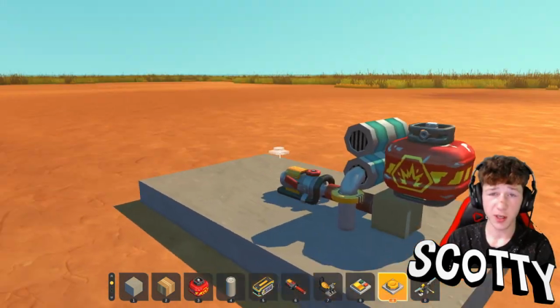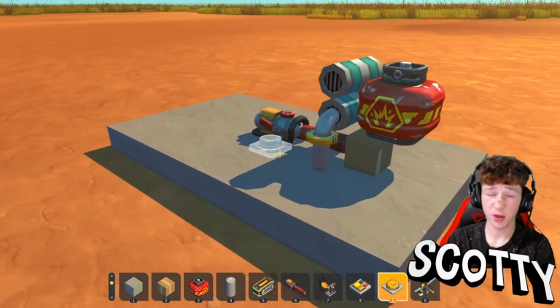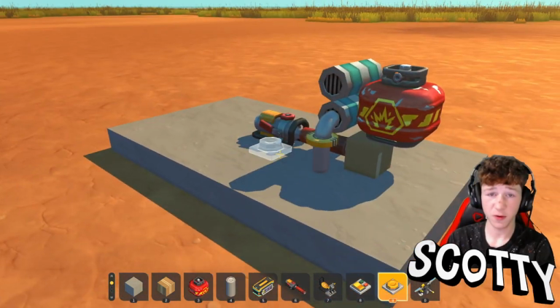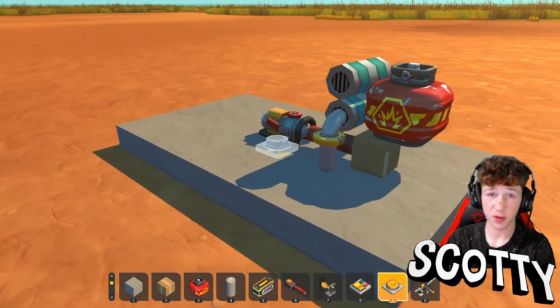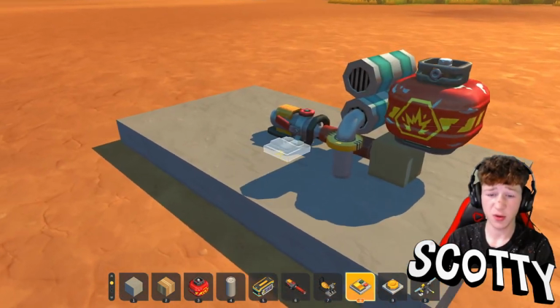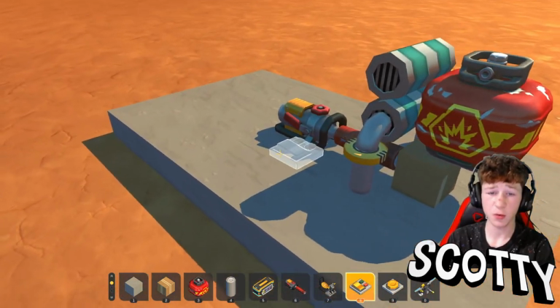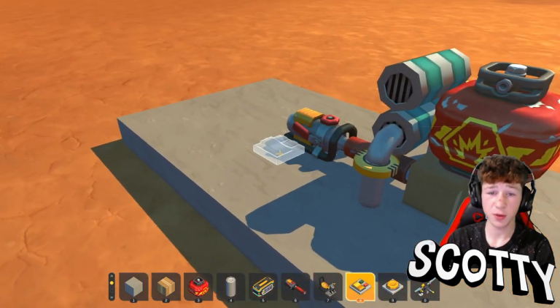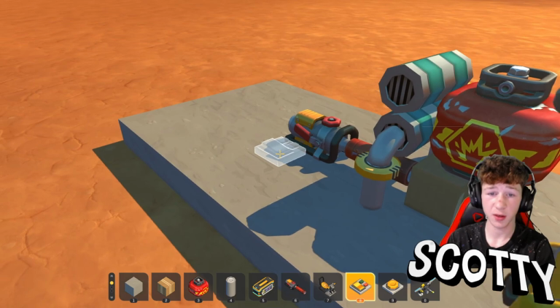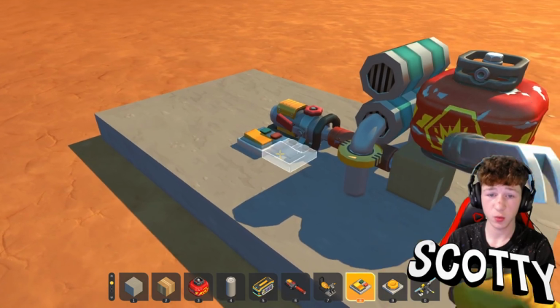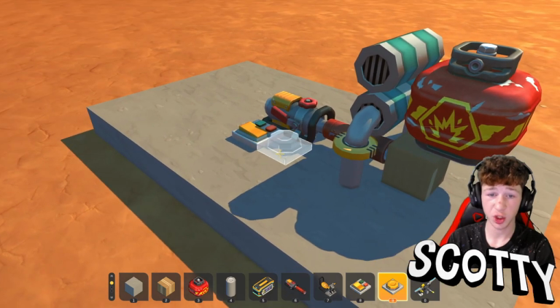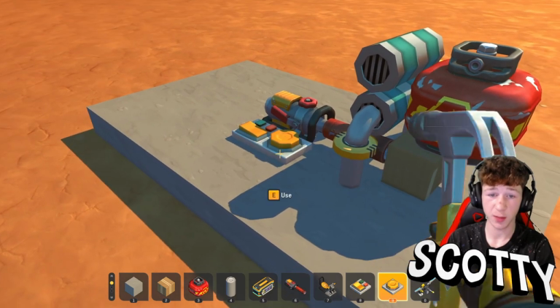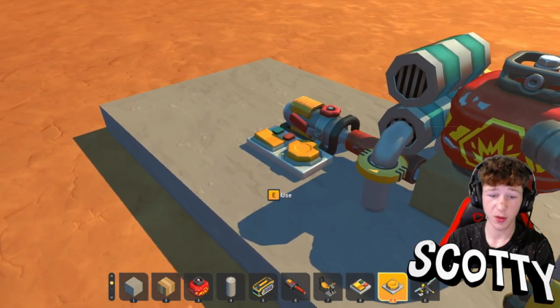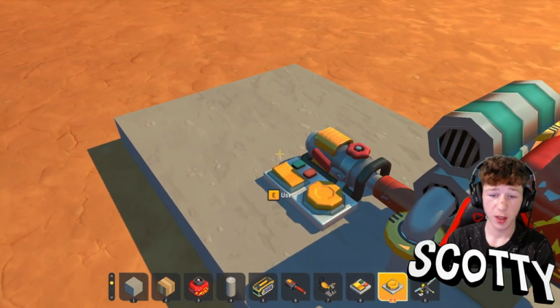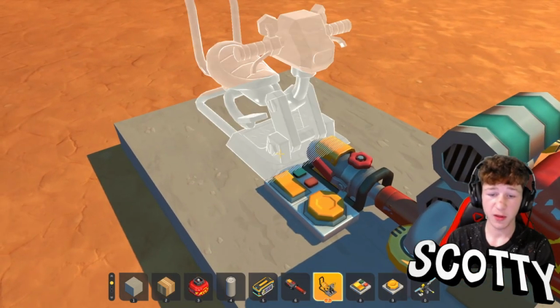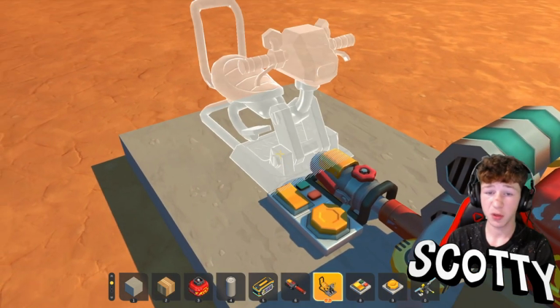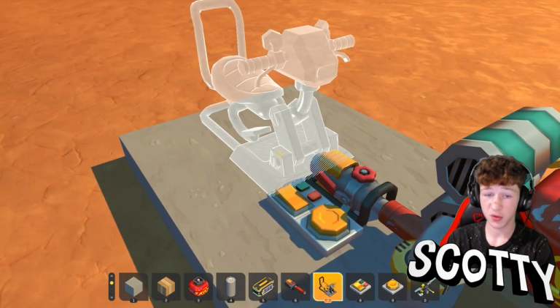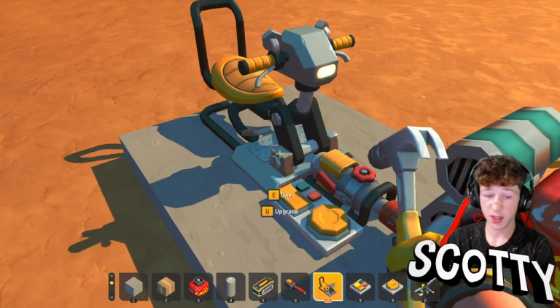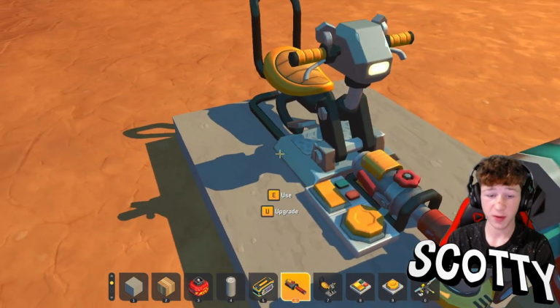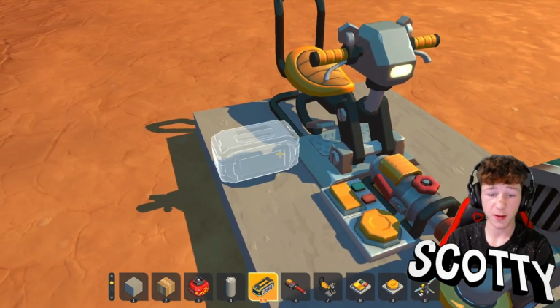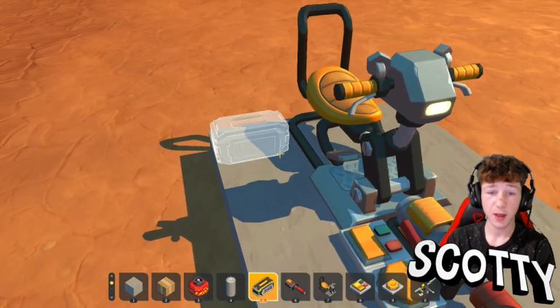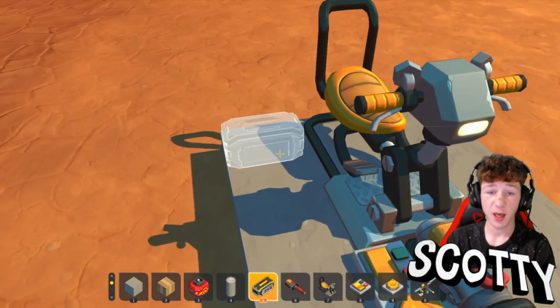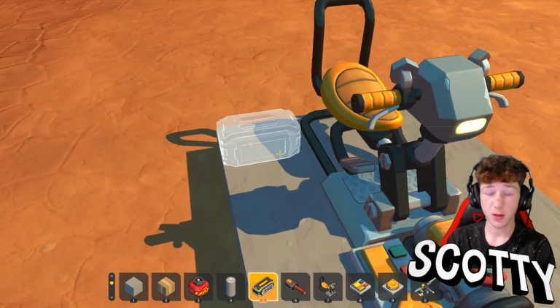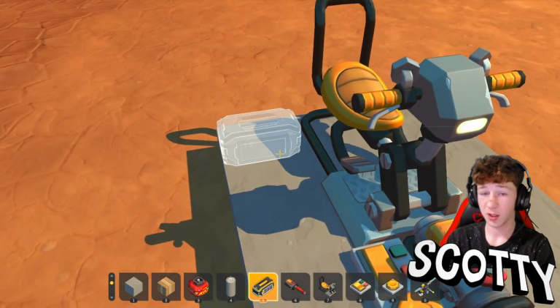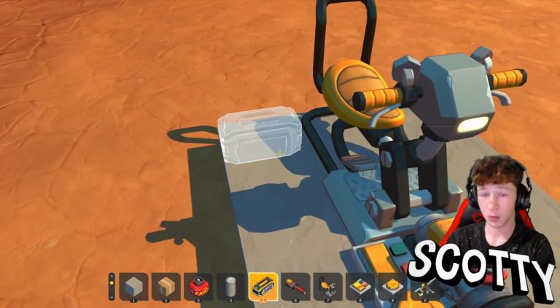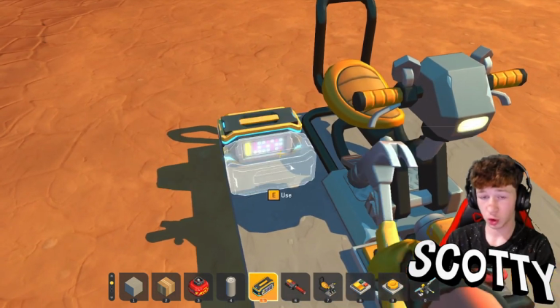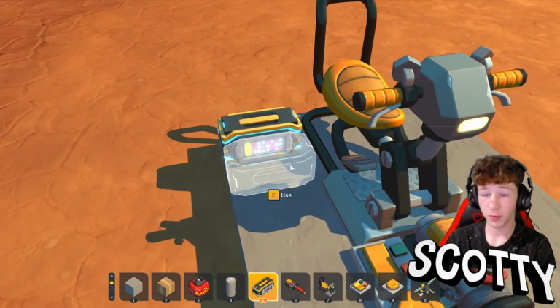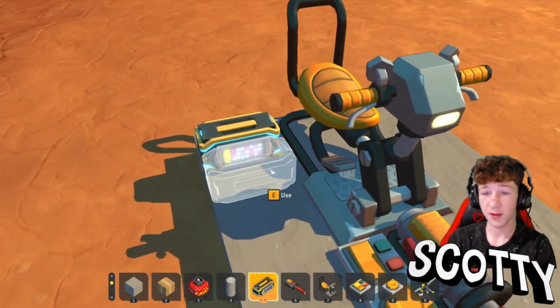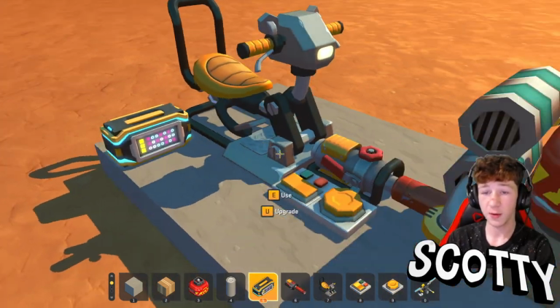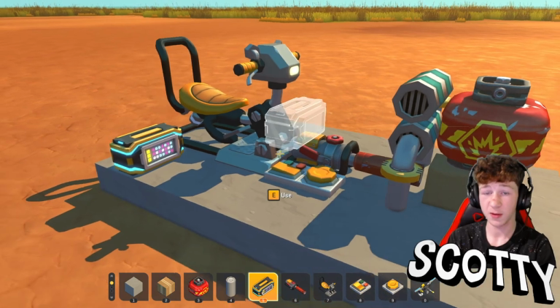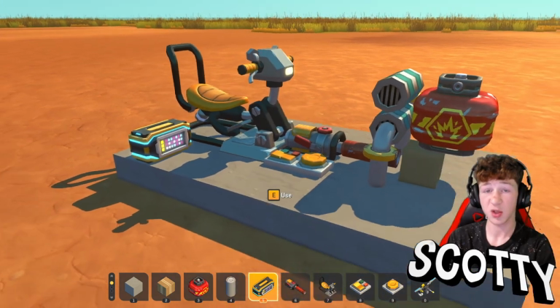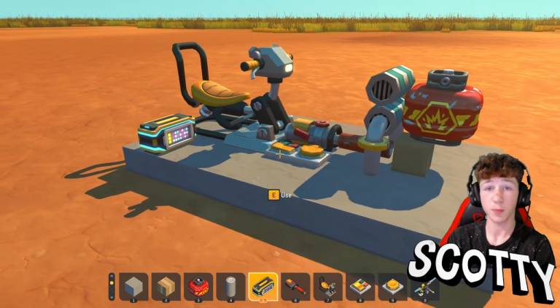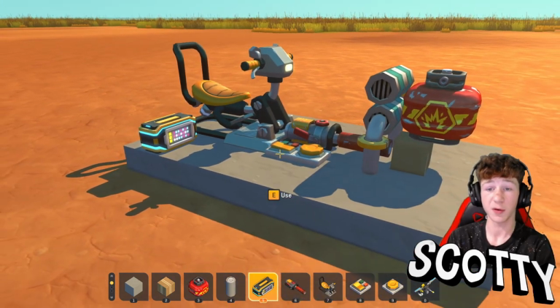After you've got this, you then want to put down a switch and a button. Then get your seat and put that there, then get your controller and put that there — and that's the third part done.